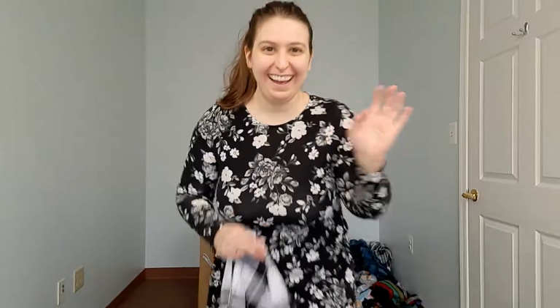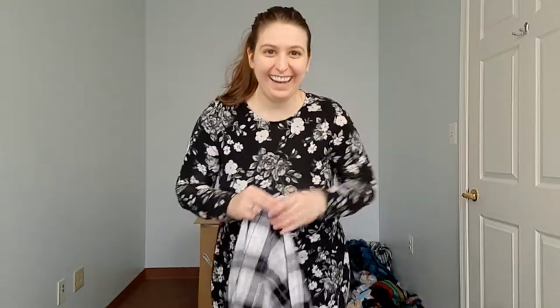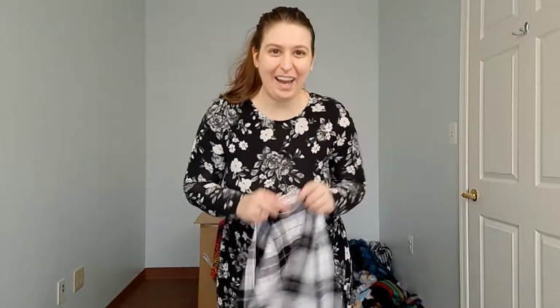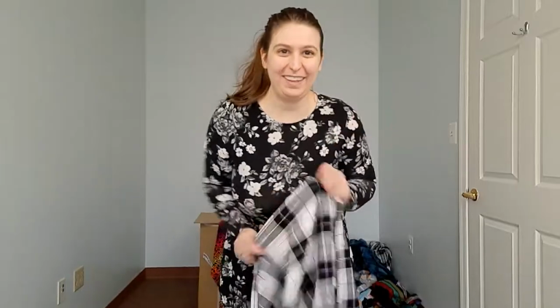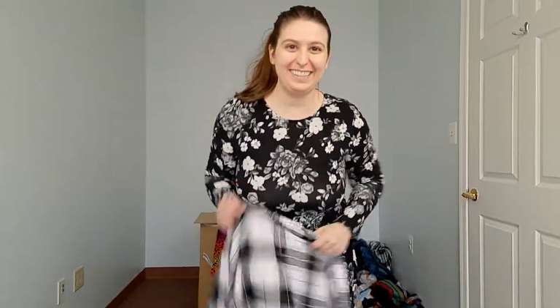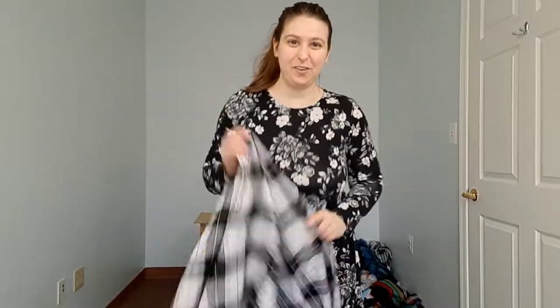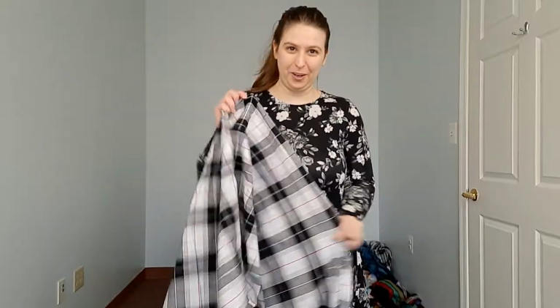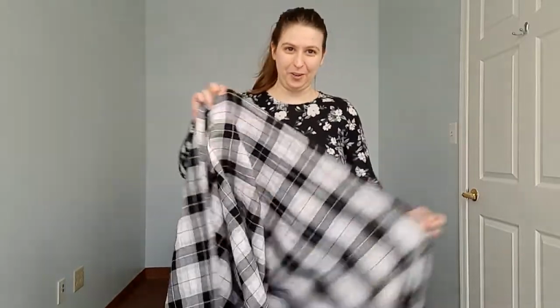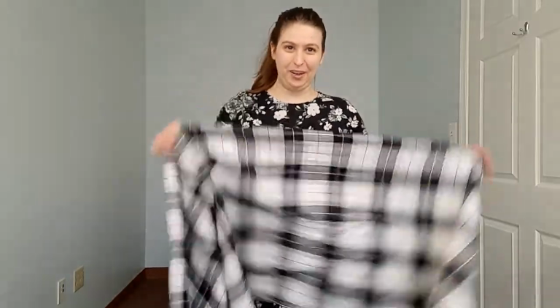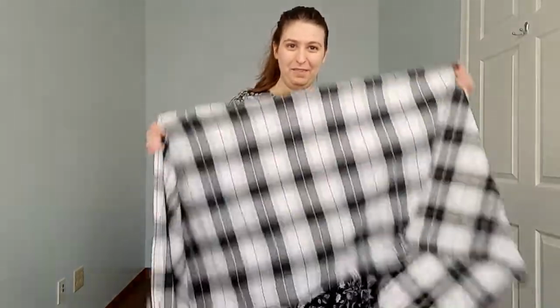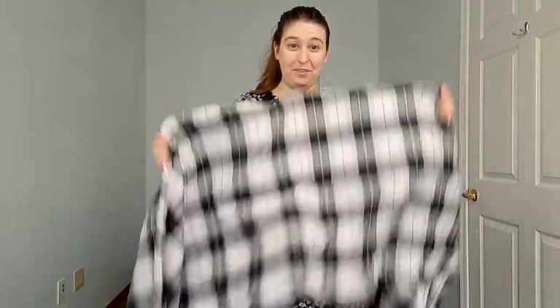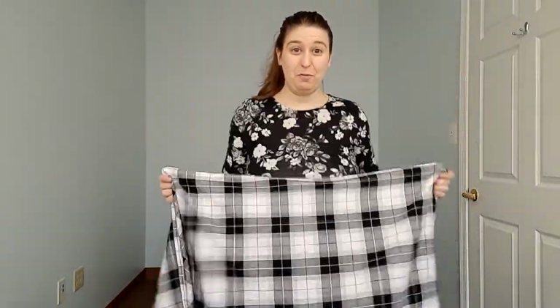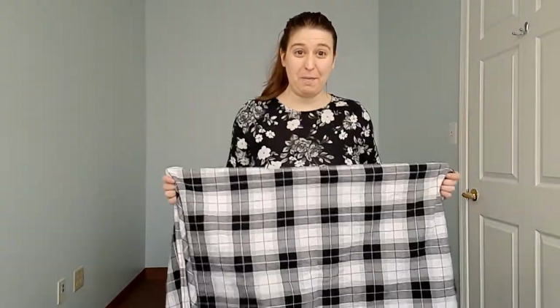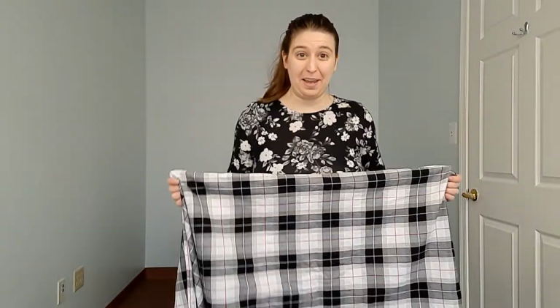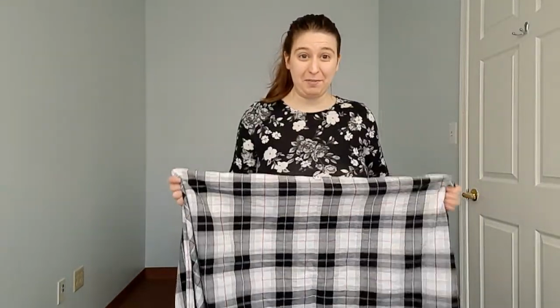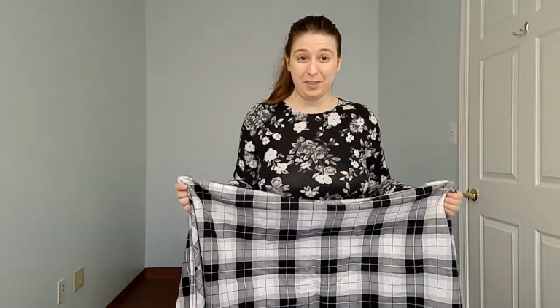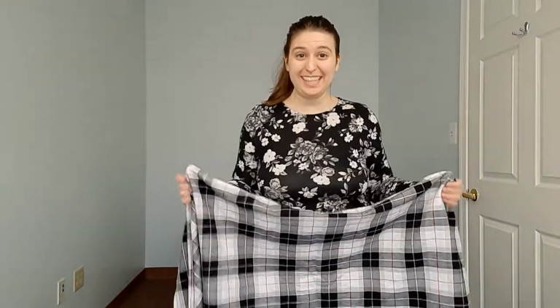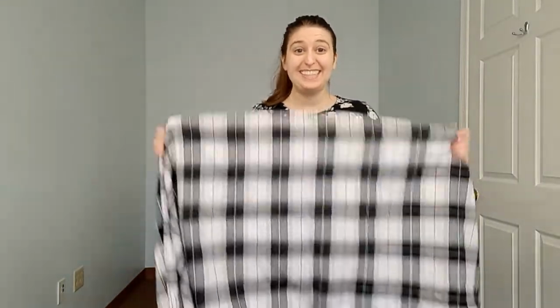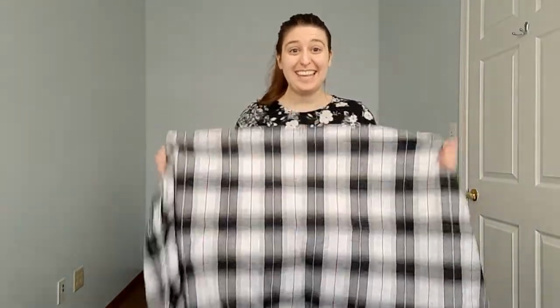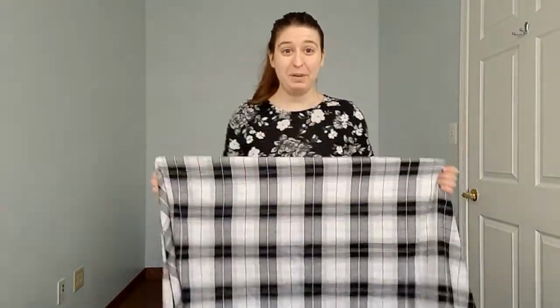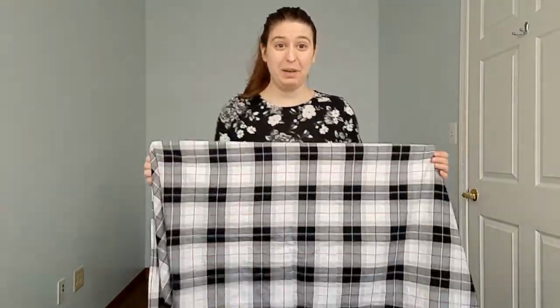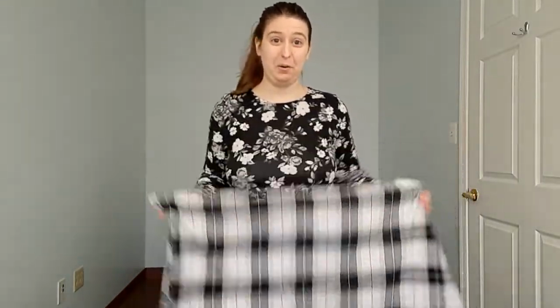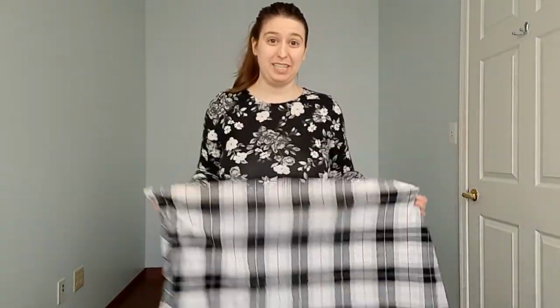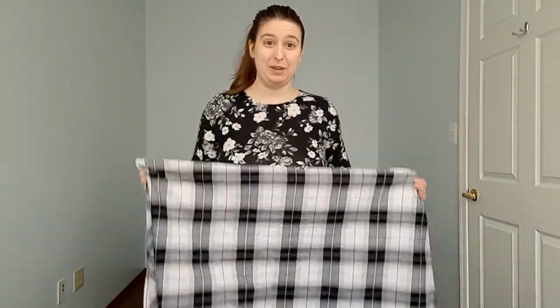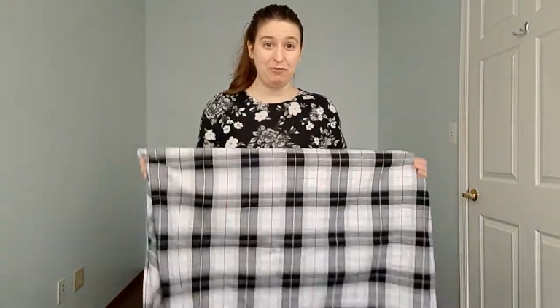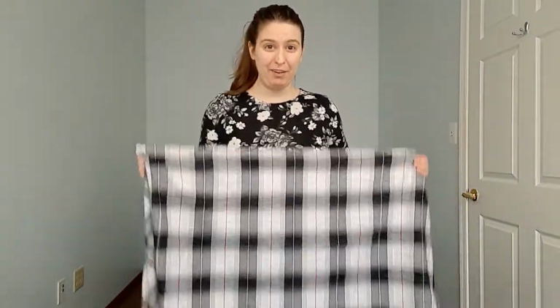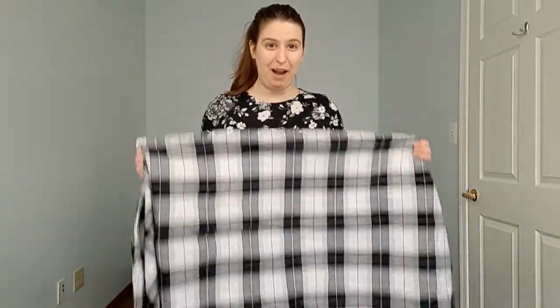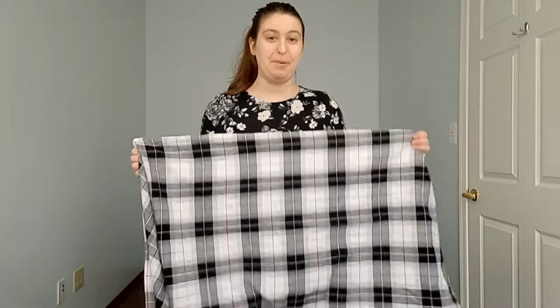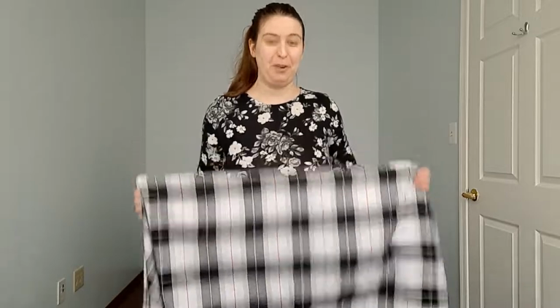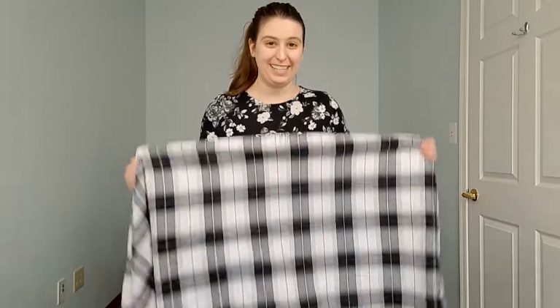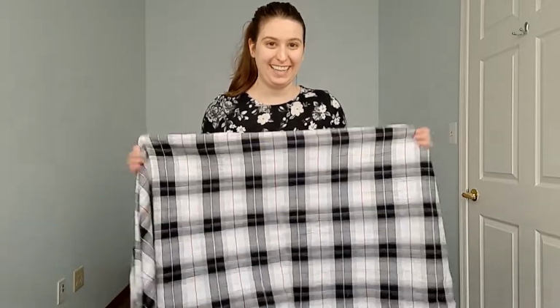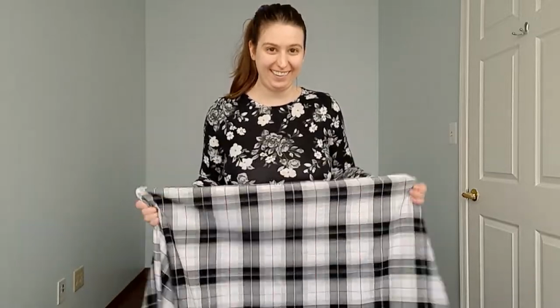Hi, I'm Alexandra, owner and founder of Mama and Roos, and today we are going to do a front wrap cross carry.